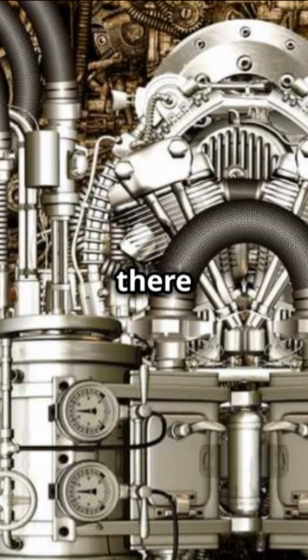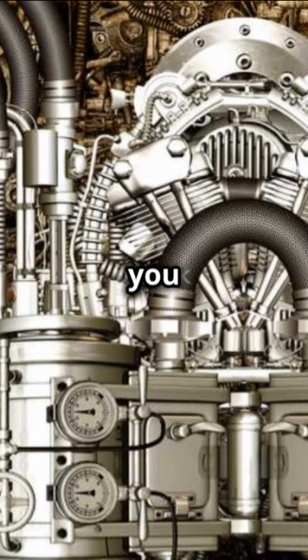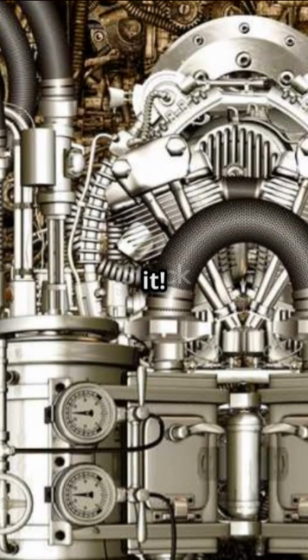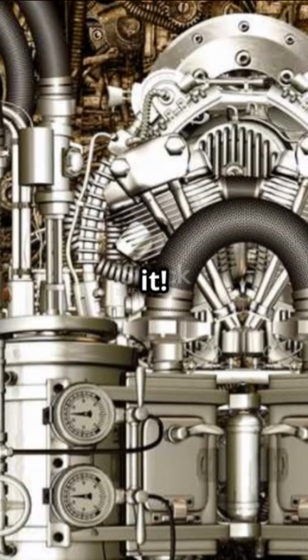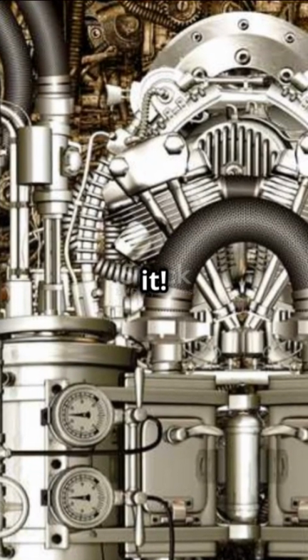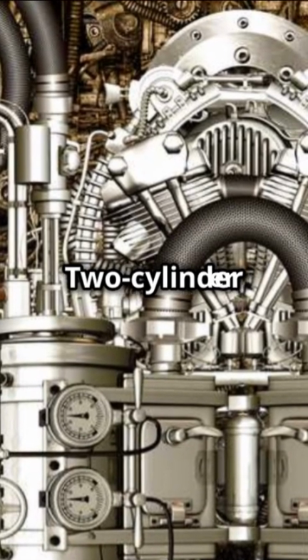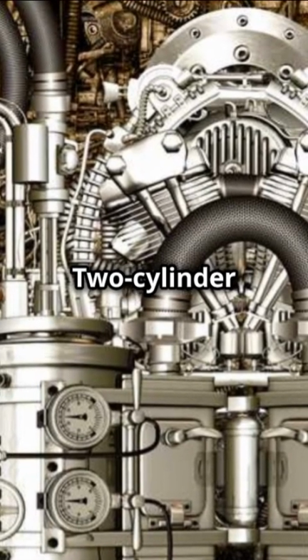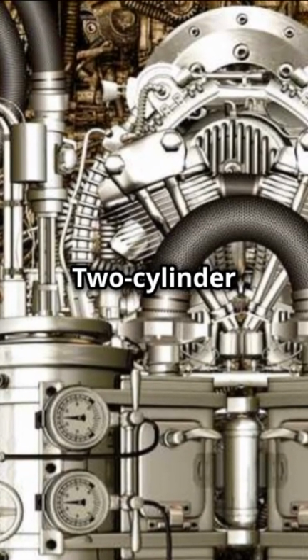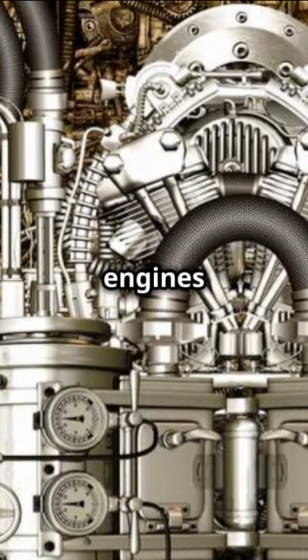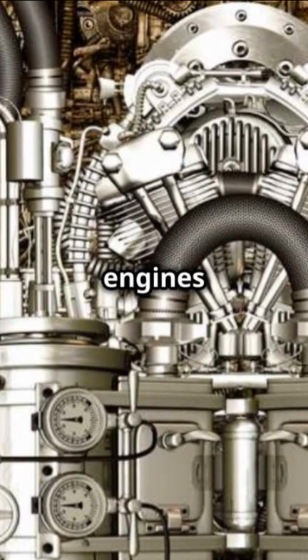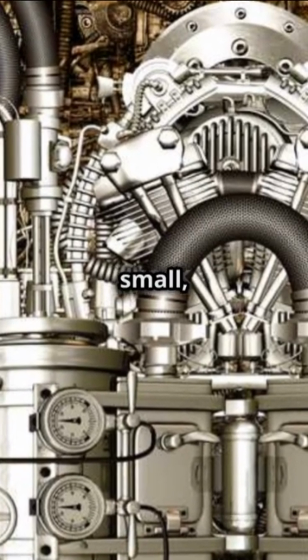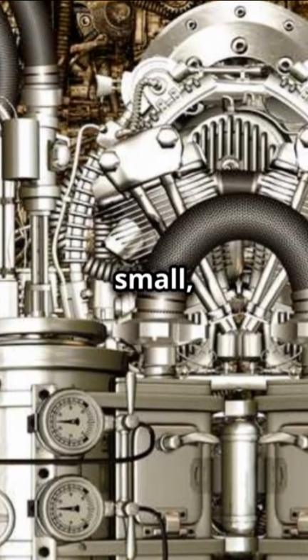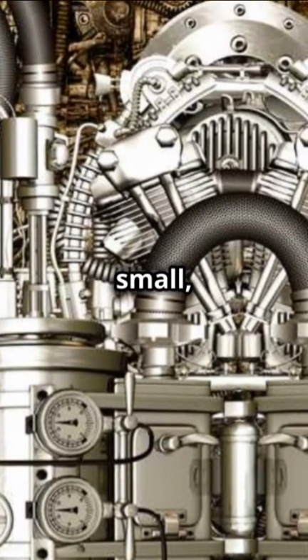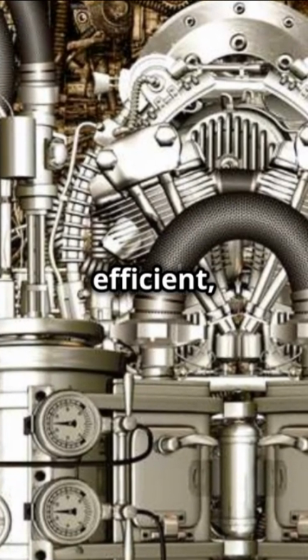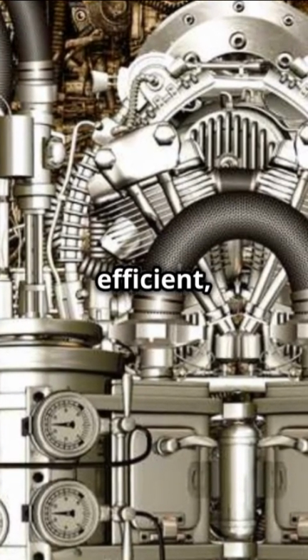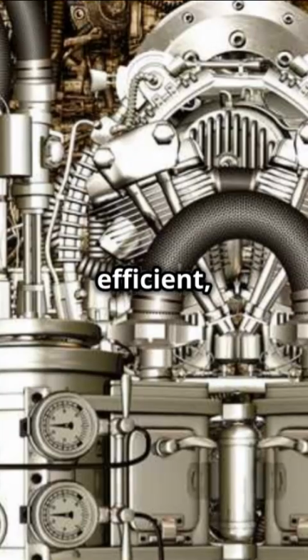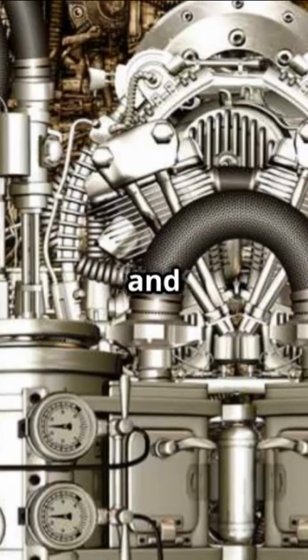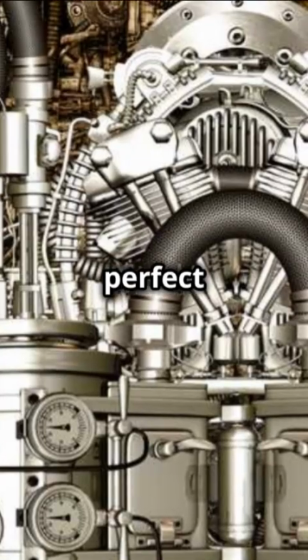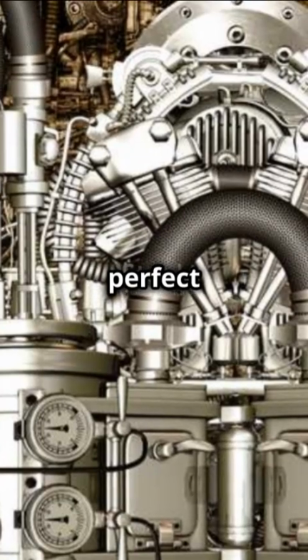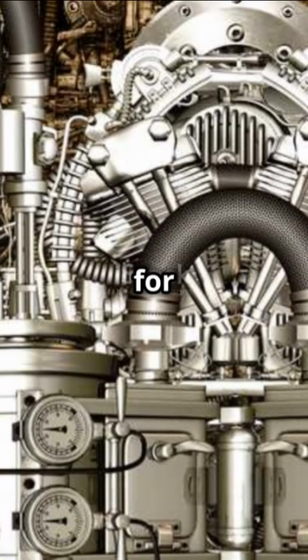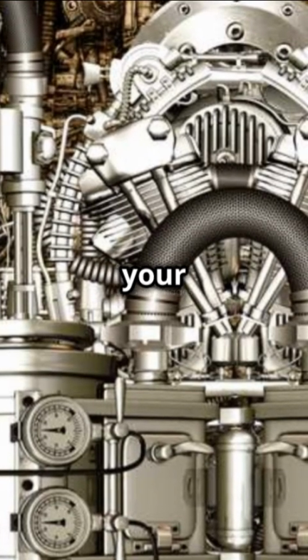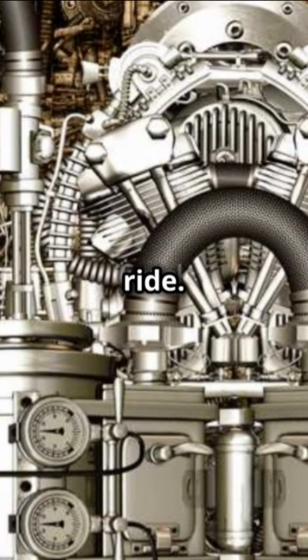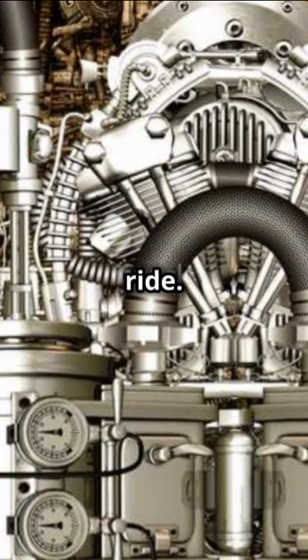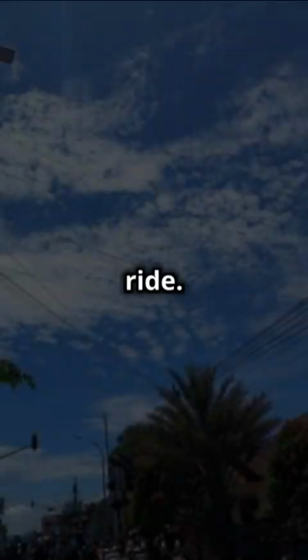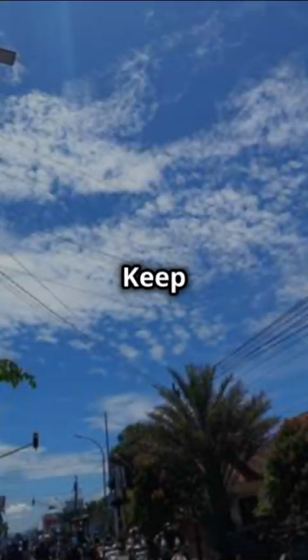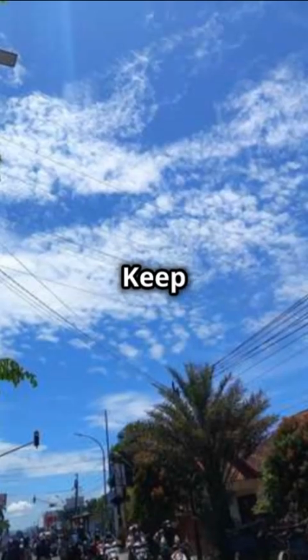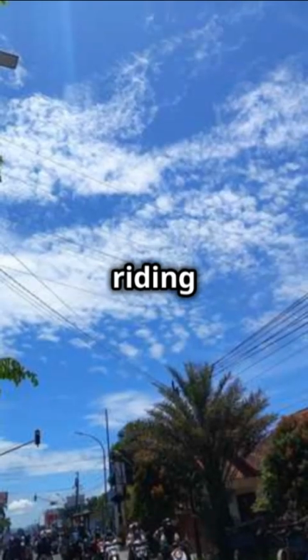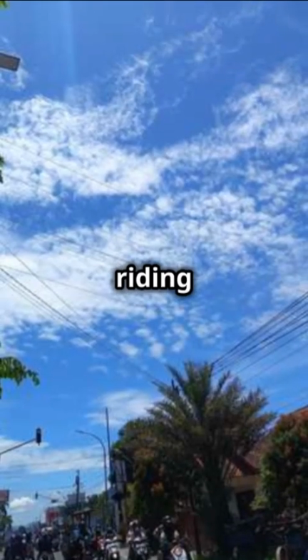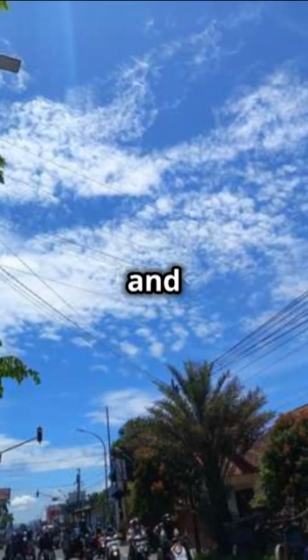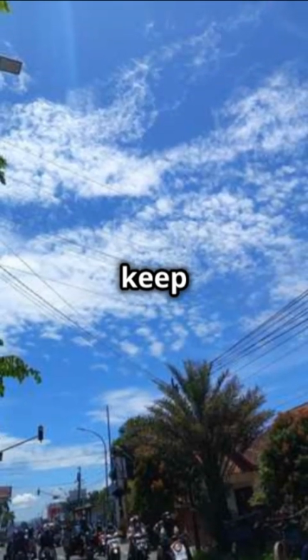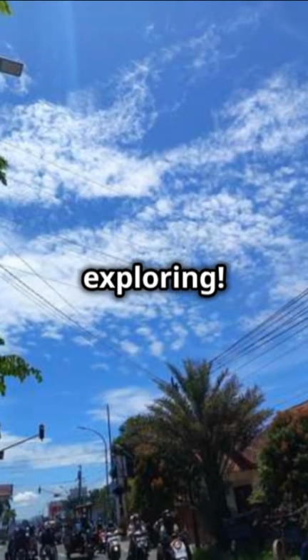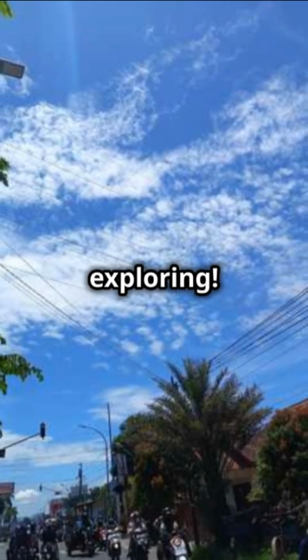So, there you have it. Two-cylinder engines: small, efficient, and perfect for your ride. Keep riding and keep exploring.